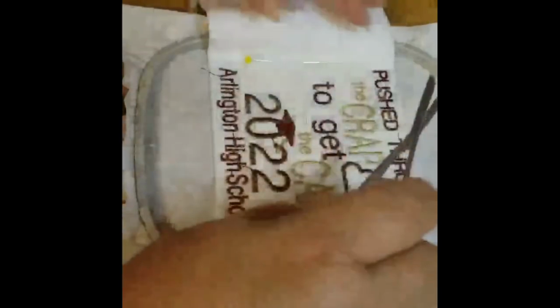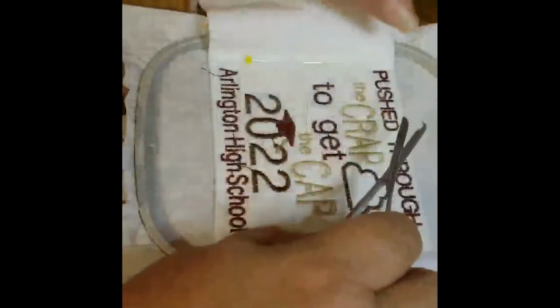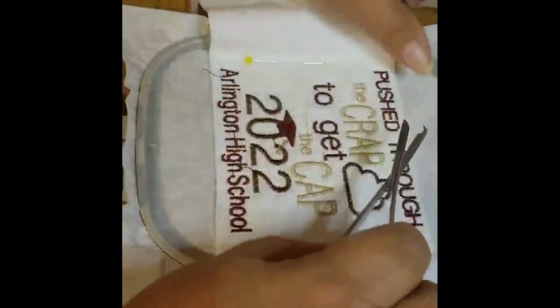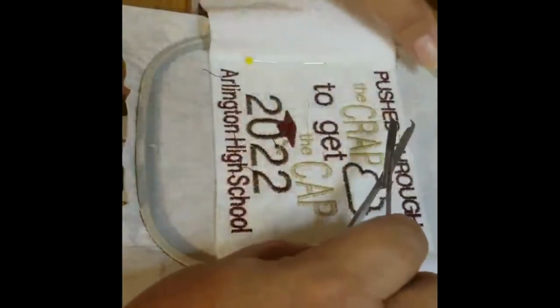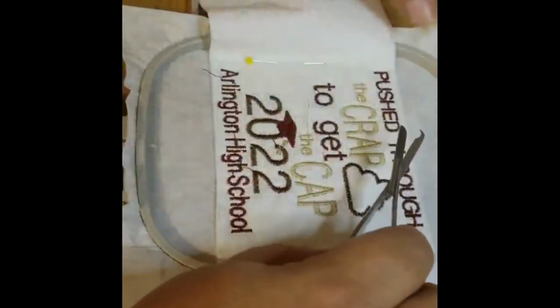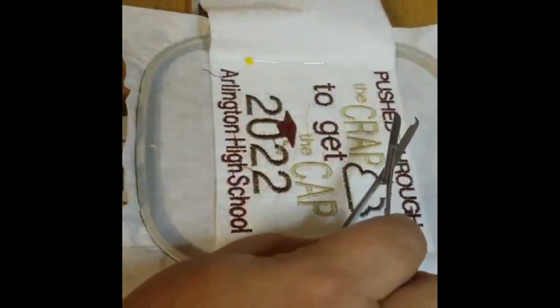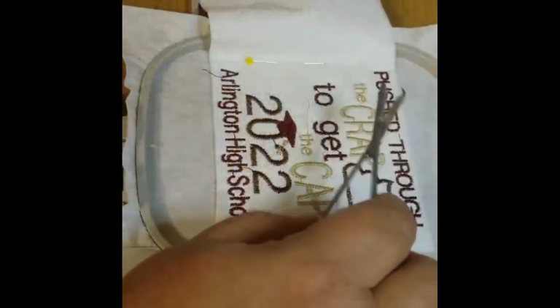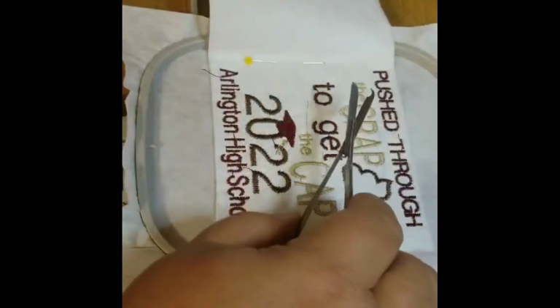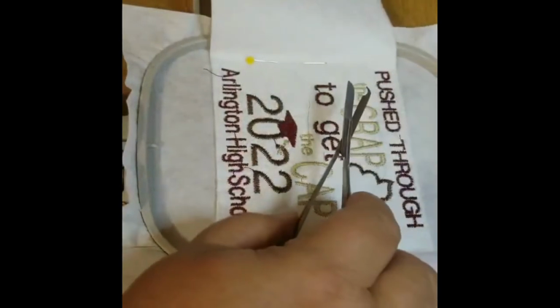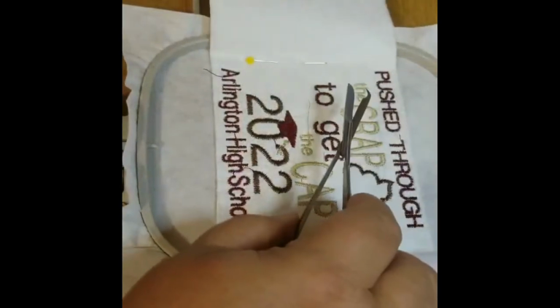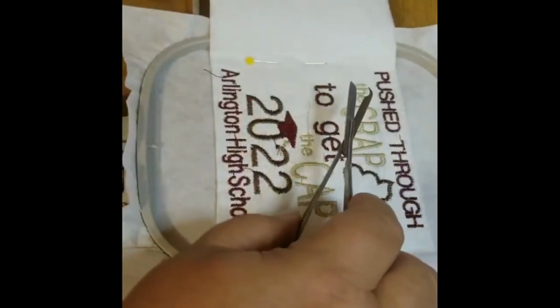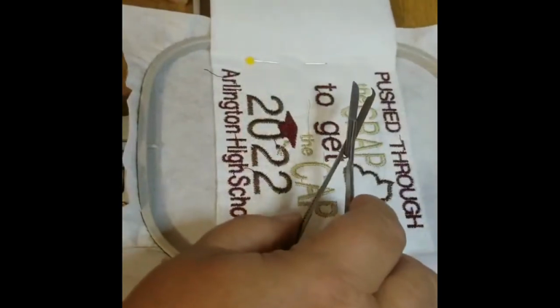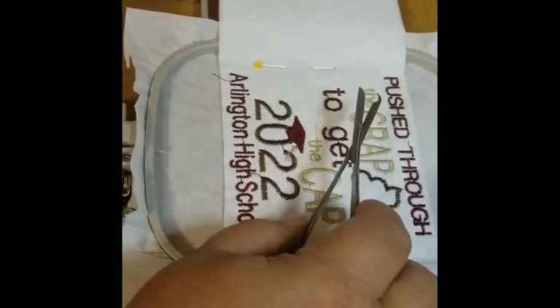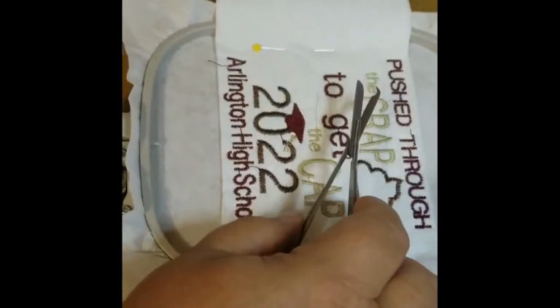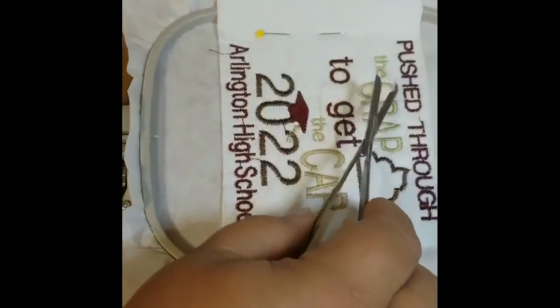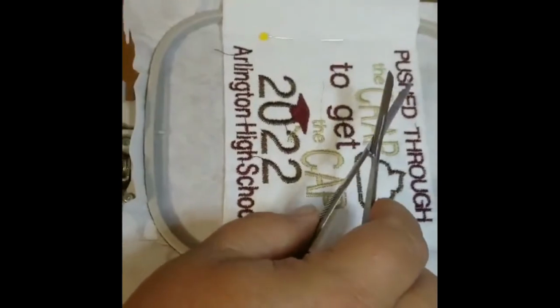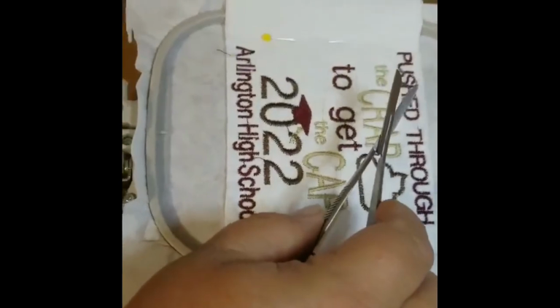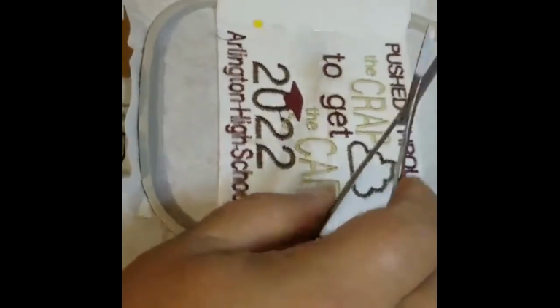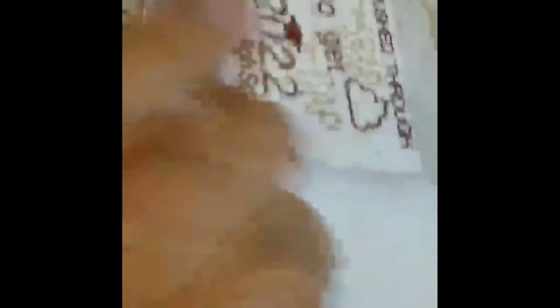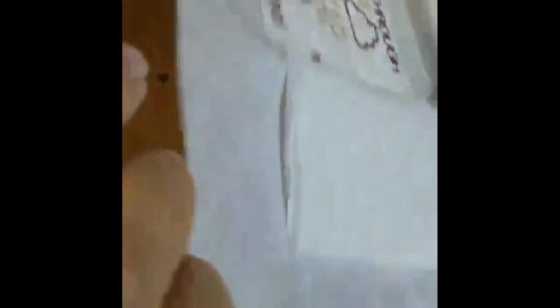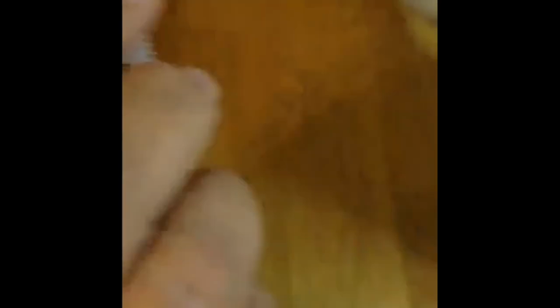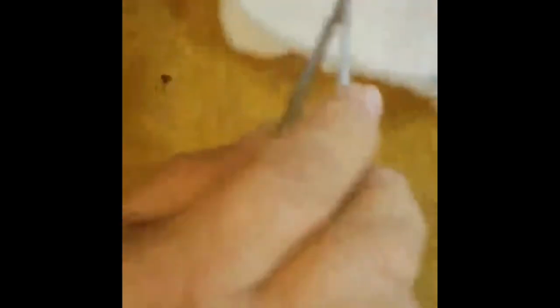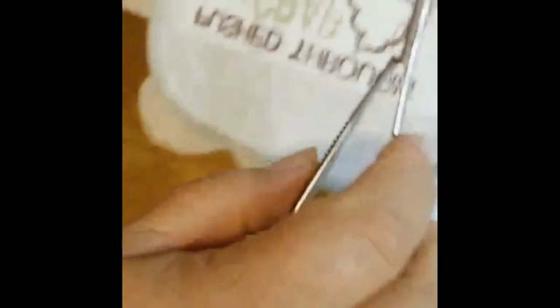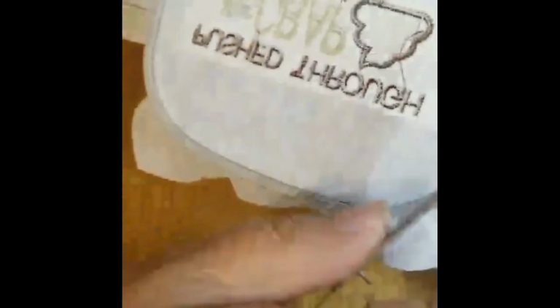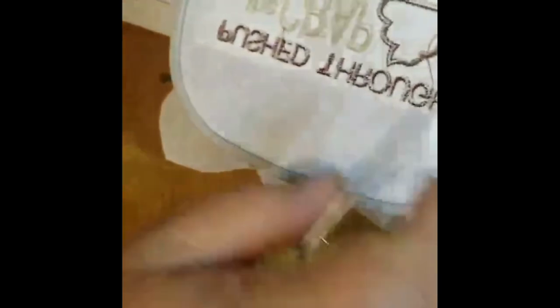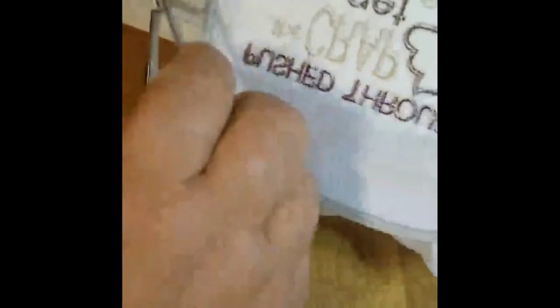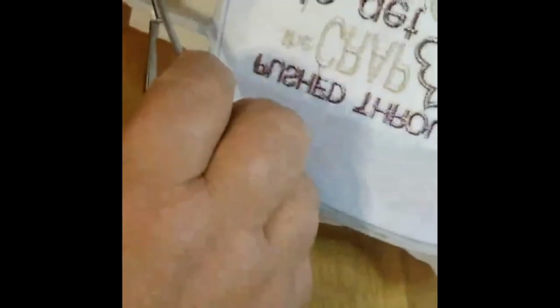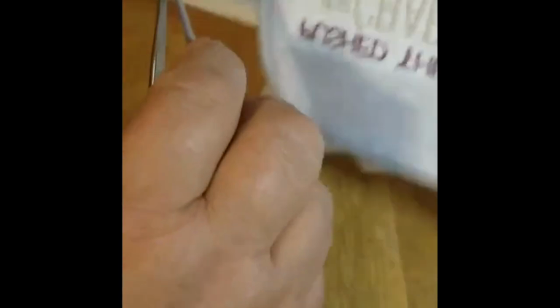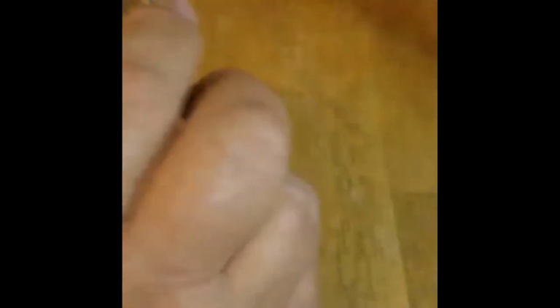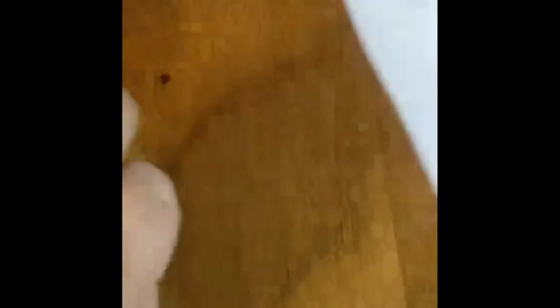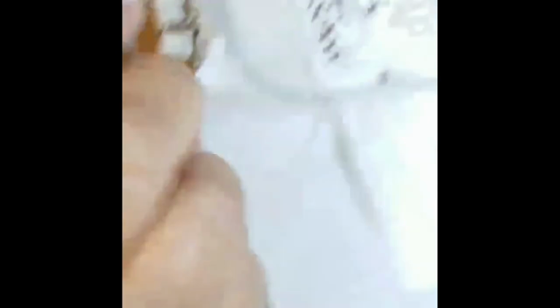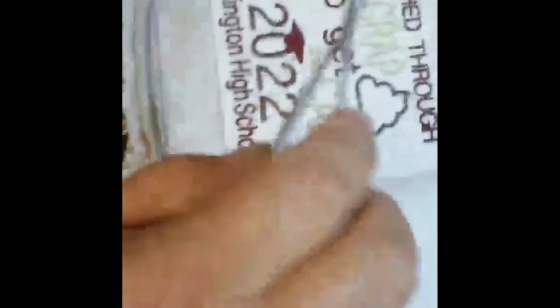Once you've taken it off the machine you need to trim your jump stitches and clean up the back a little bit.